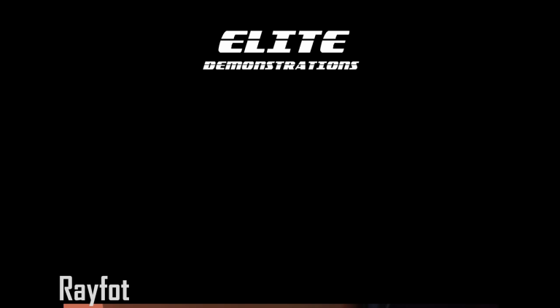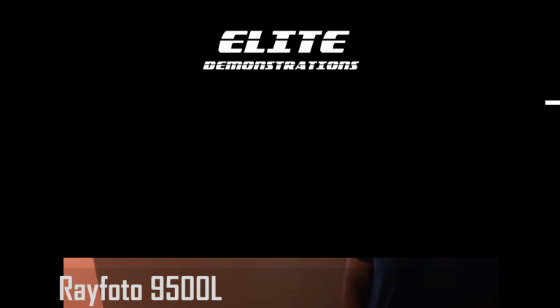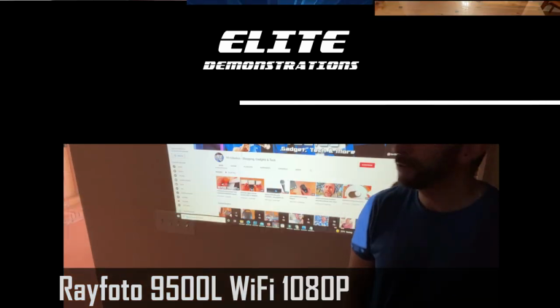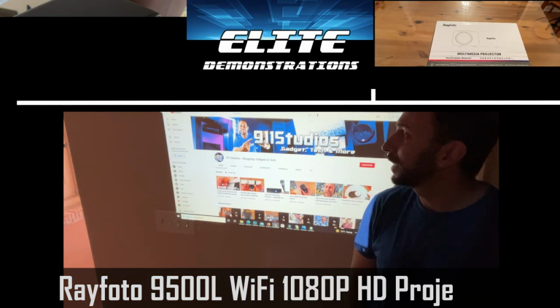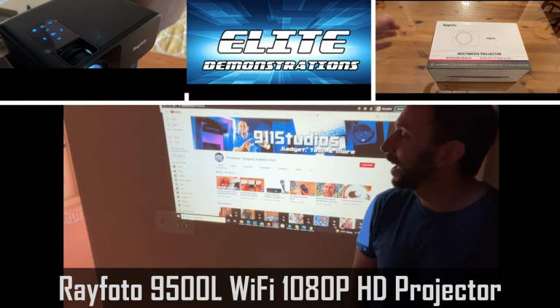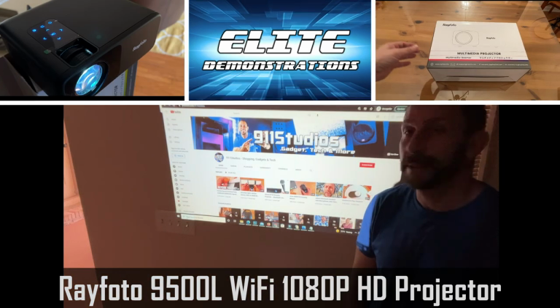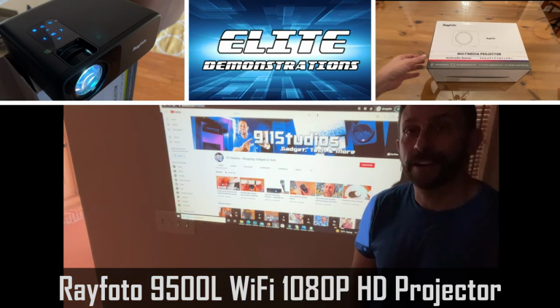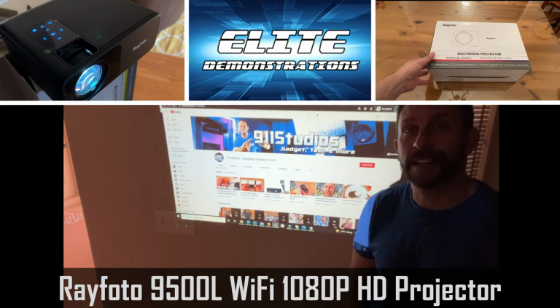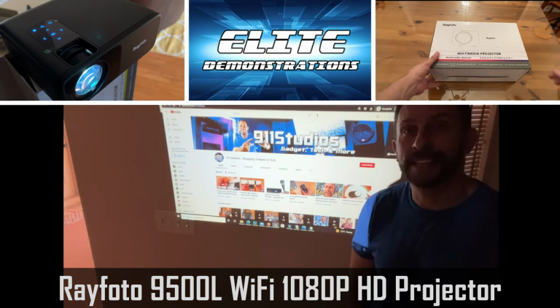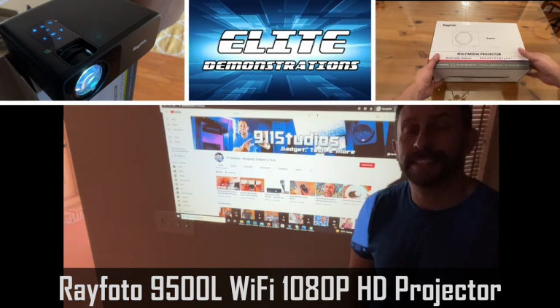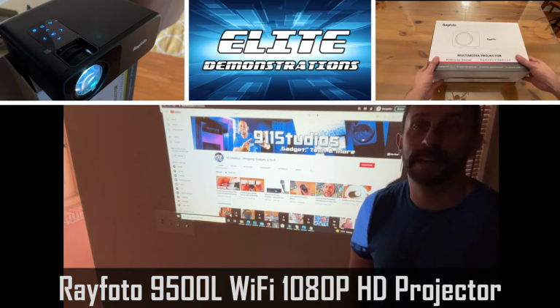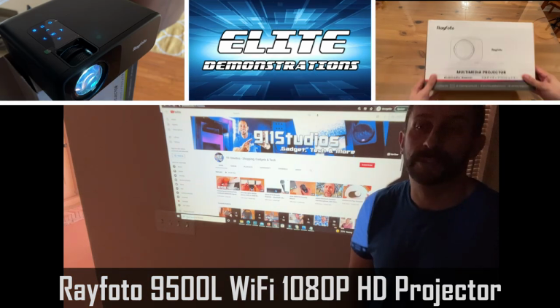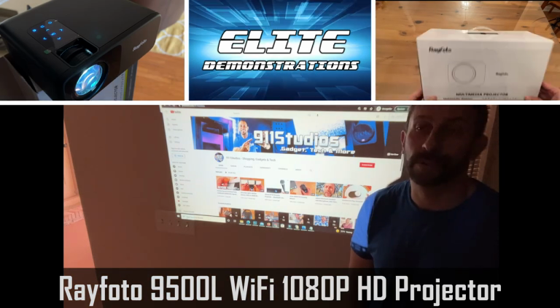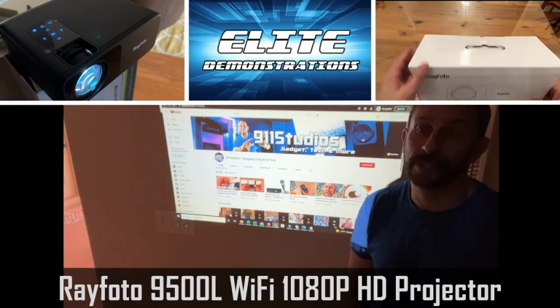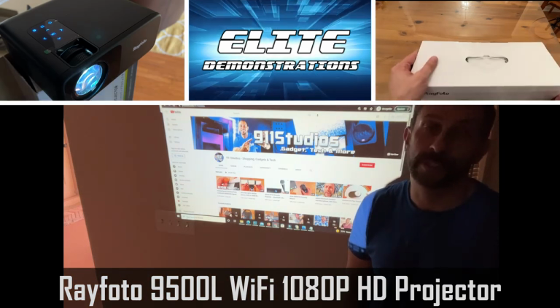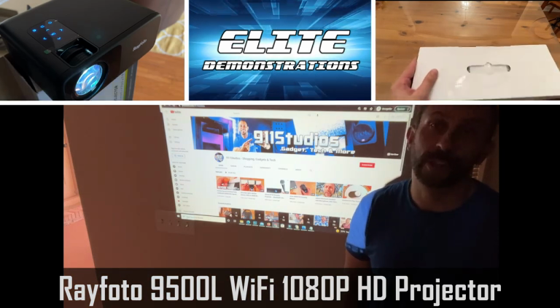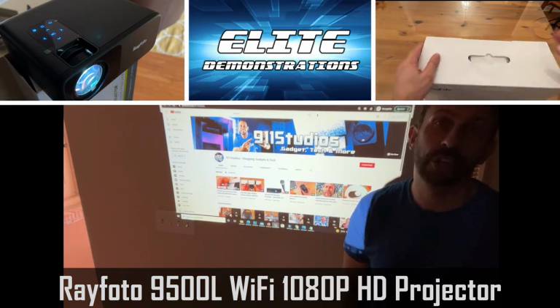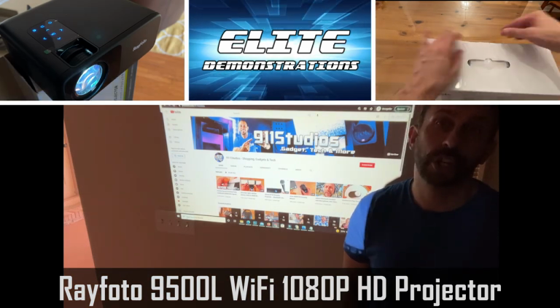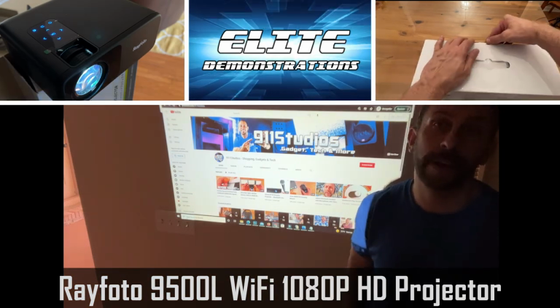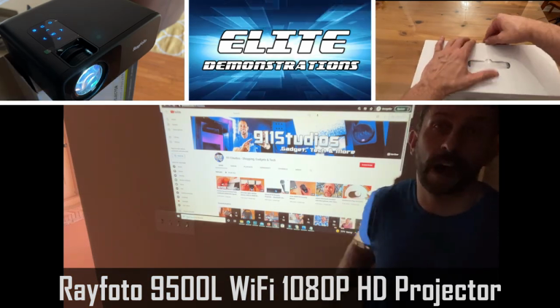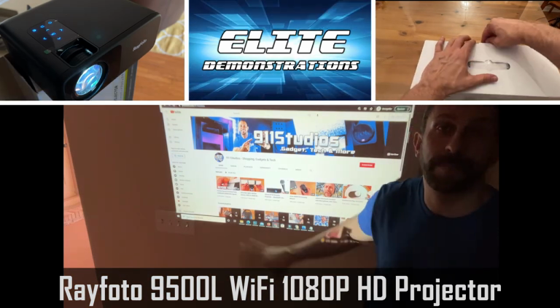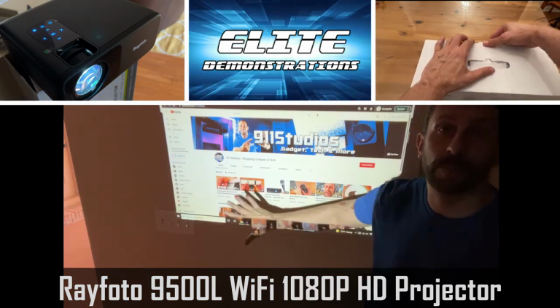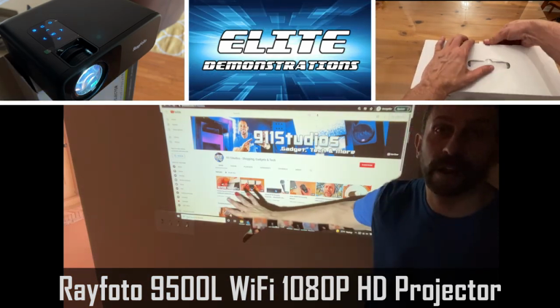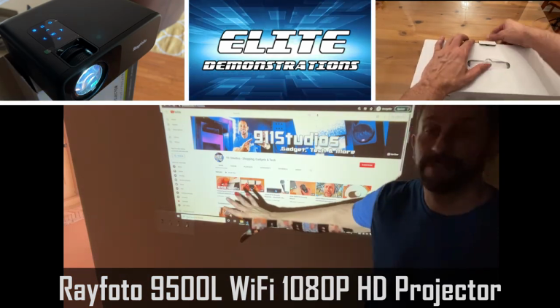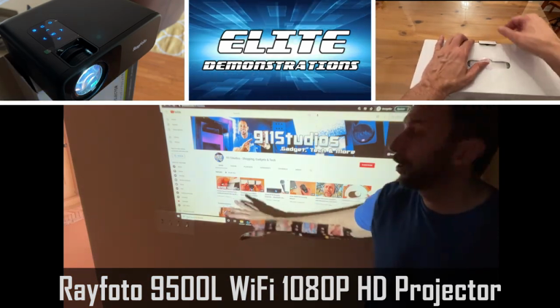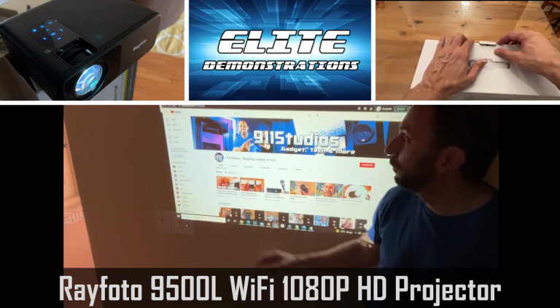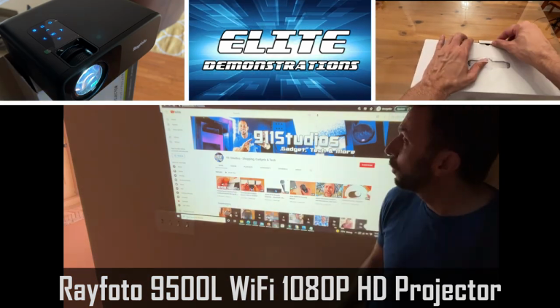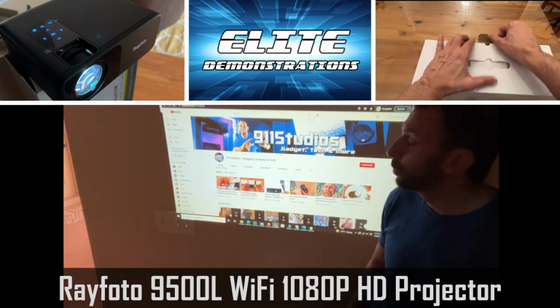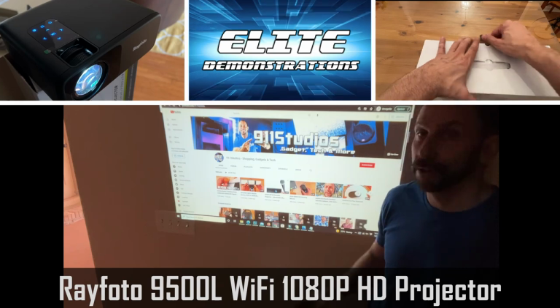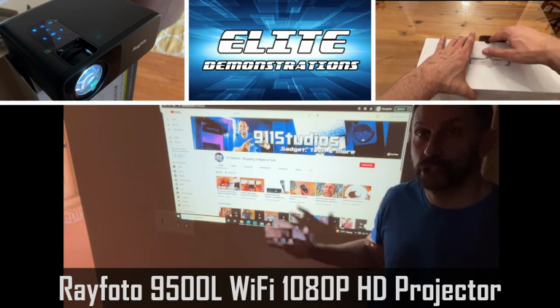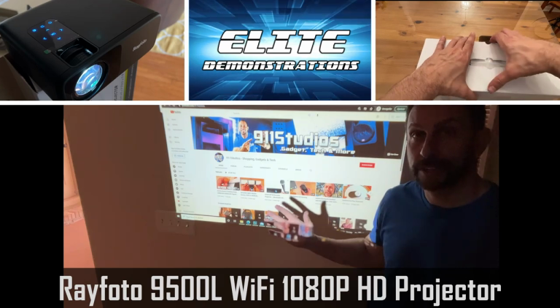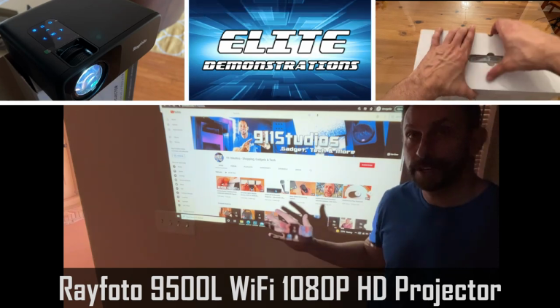Hey folks, Adam here, Elite Demonstrations, showing off my Rayphoto Projector.